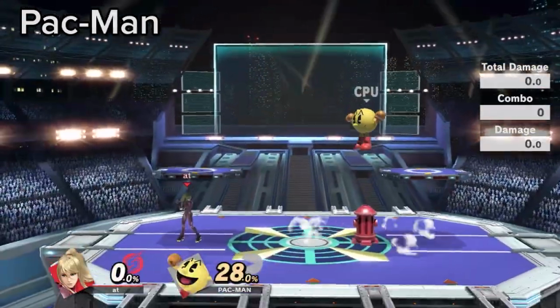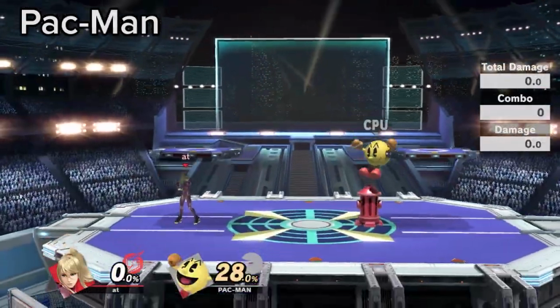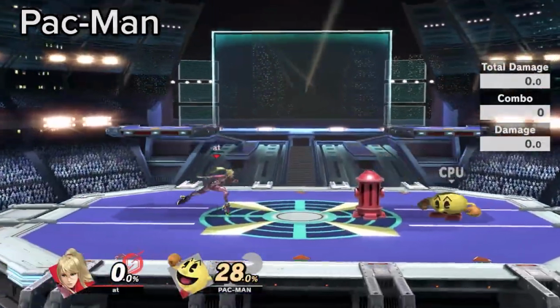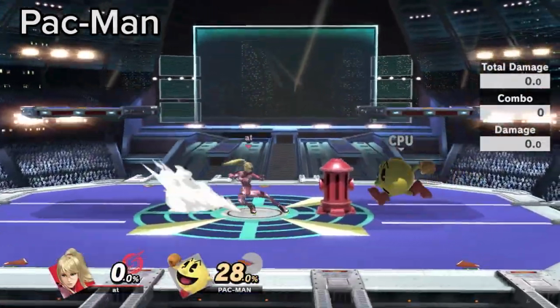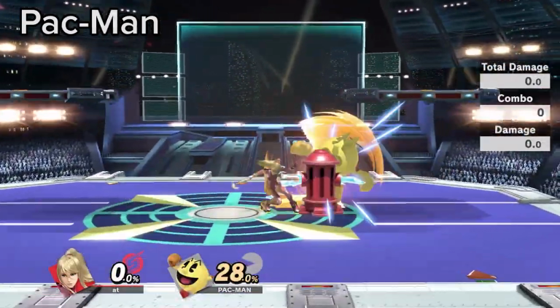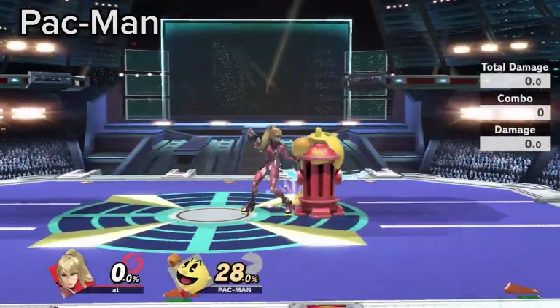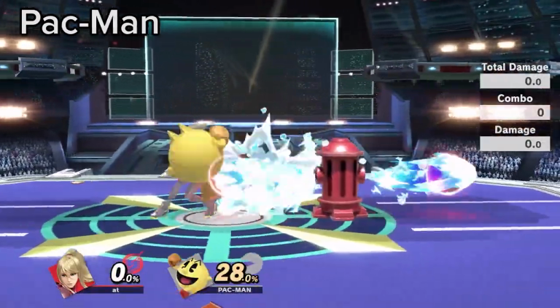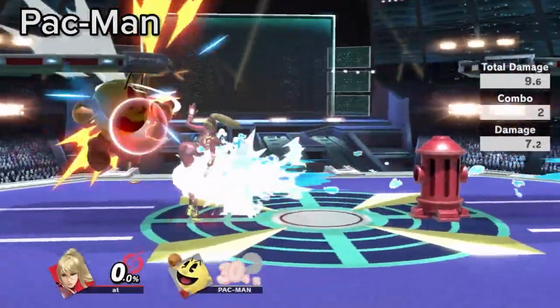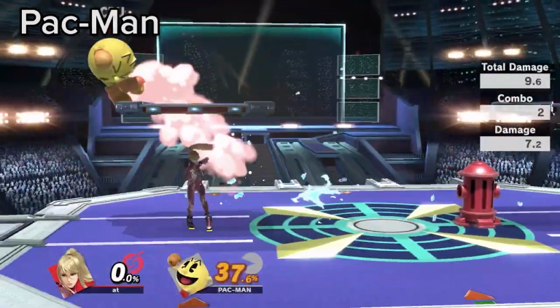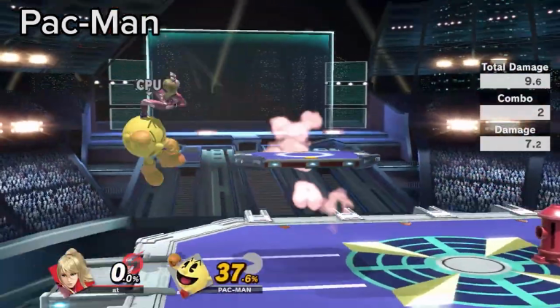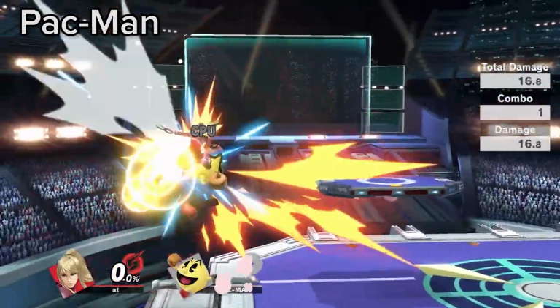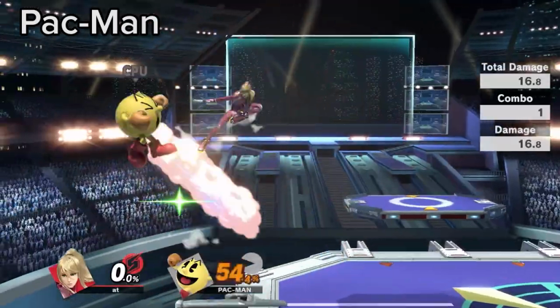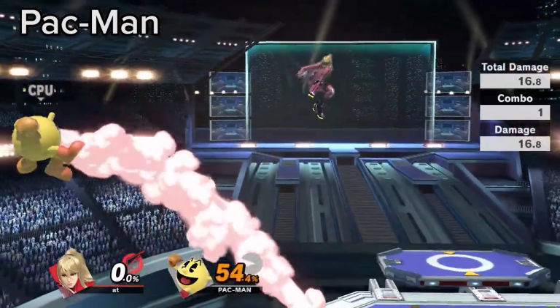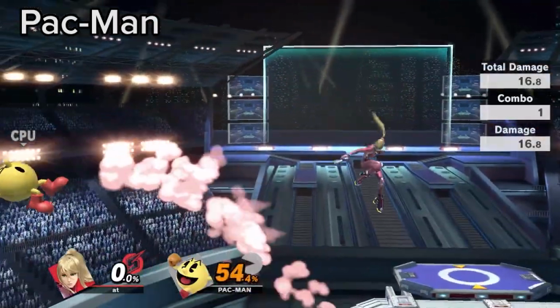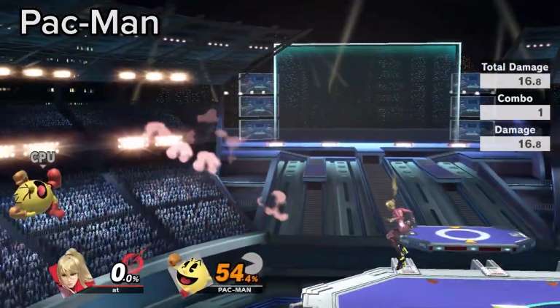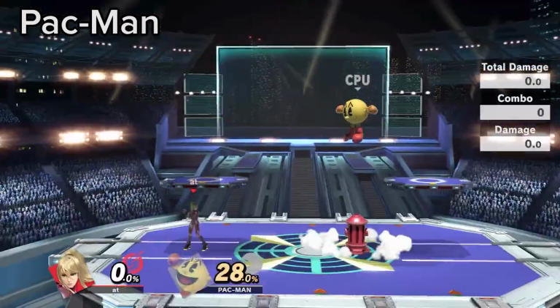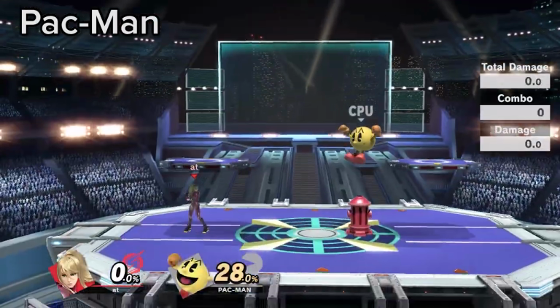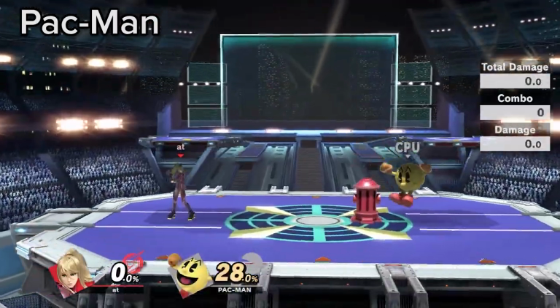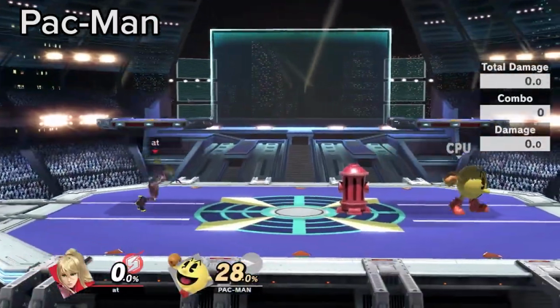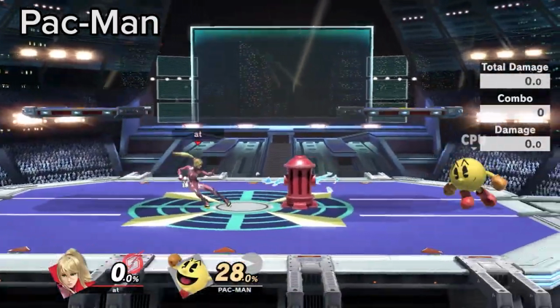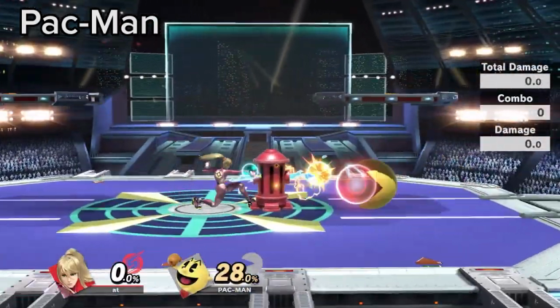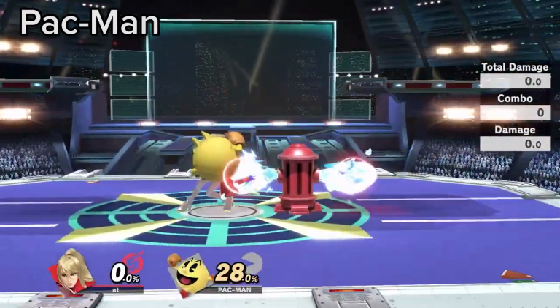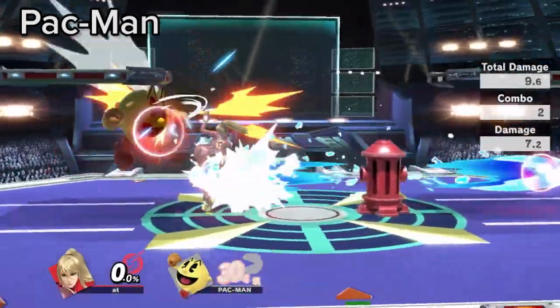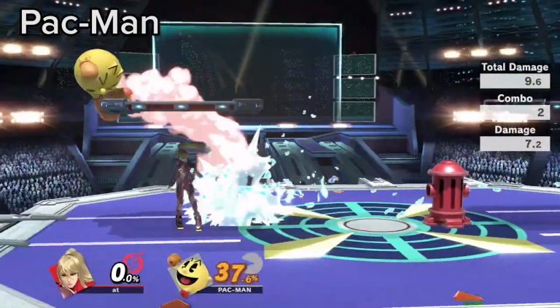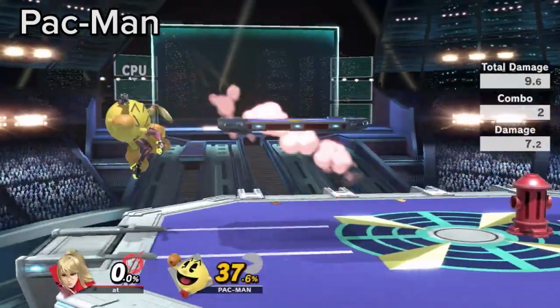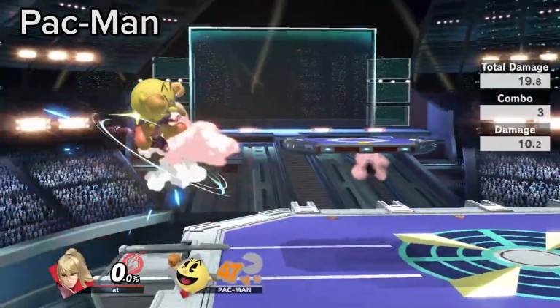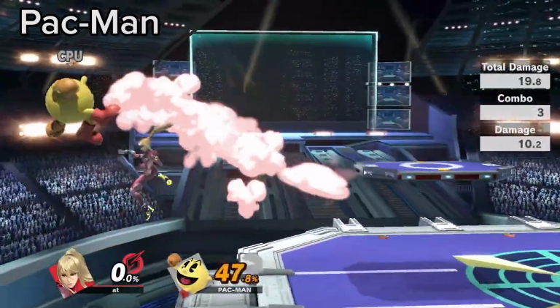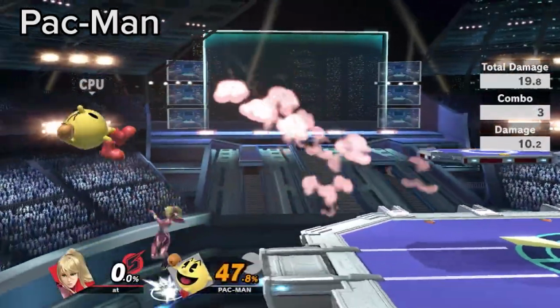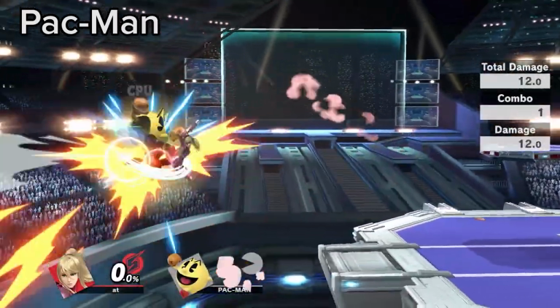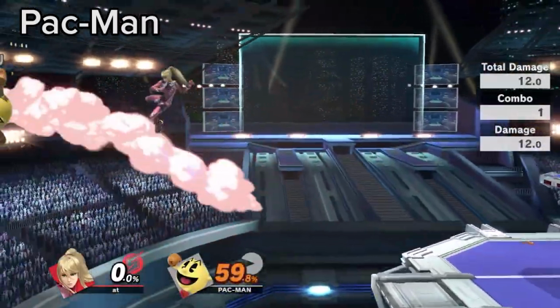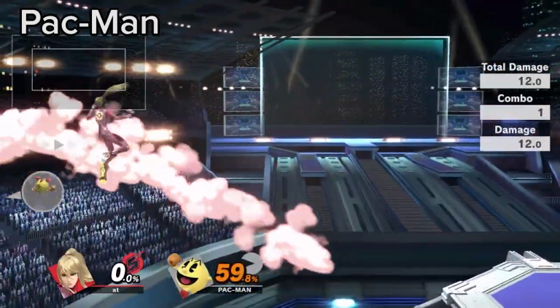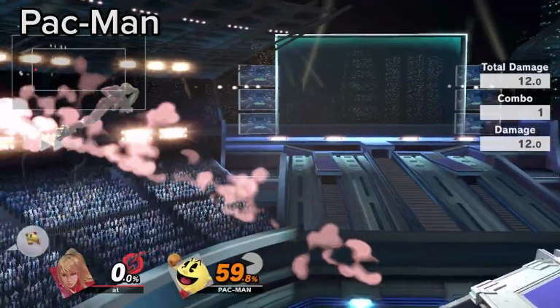You can grab Pac-Man through Hydrant due to Zerosuit having a tether grab. You can also use the water pushback to combo in creative and sometimes lethal ways.